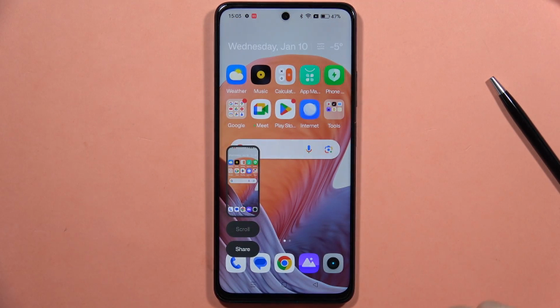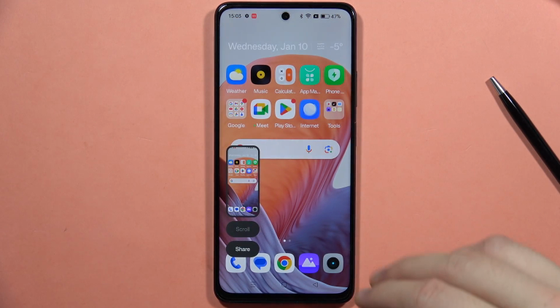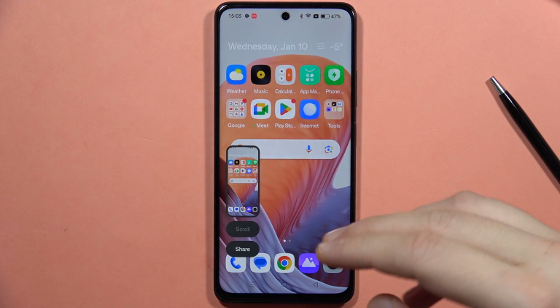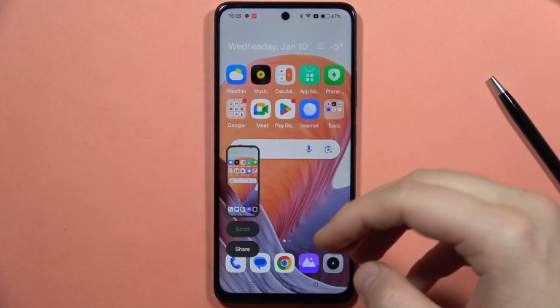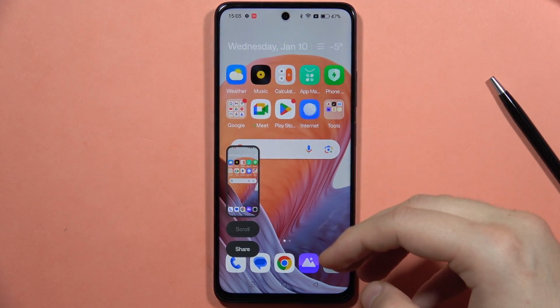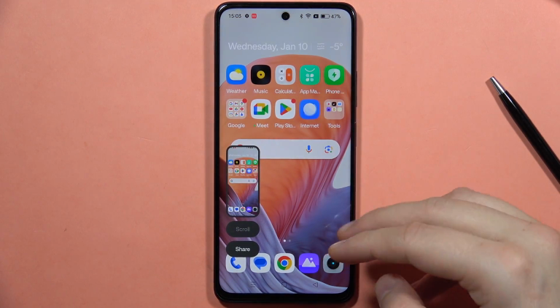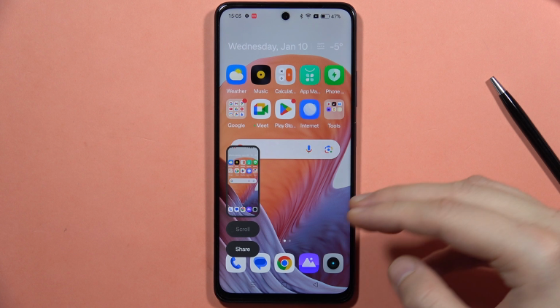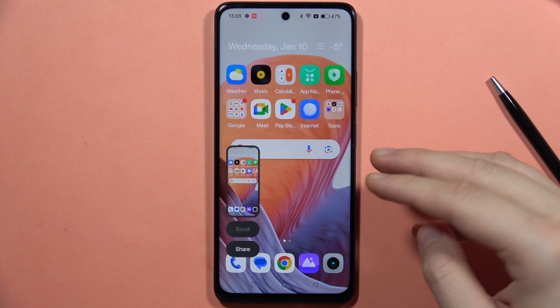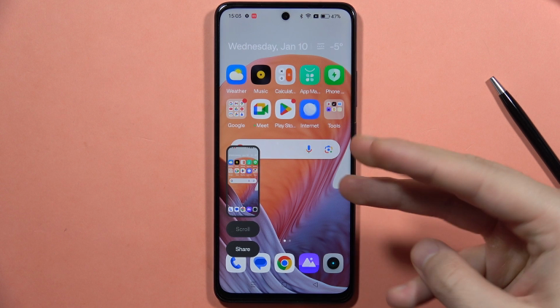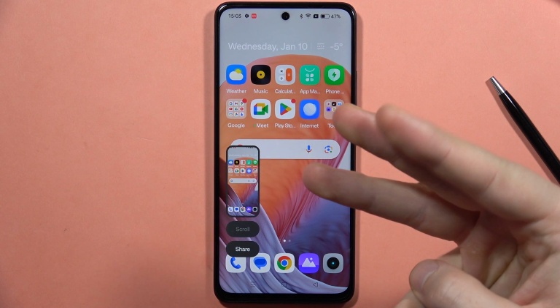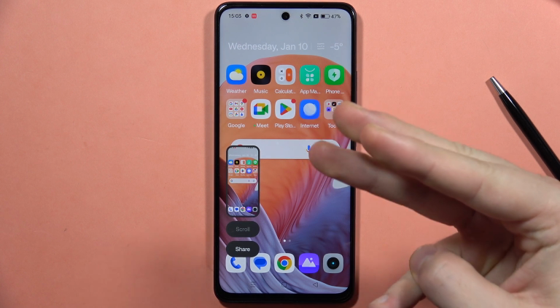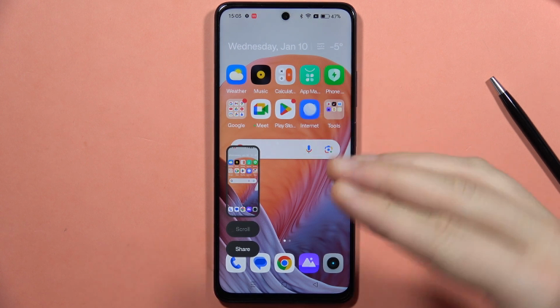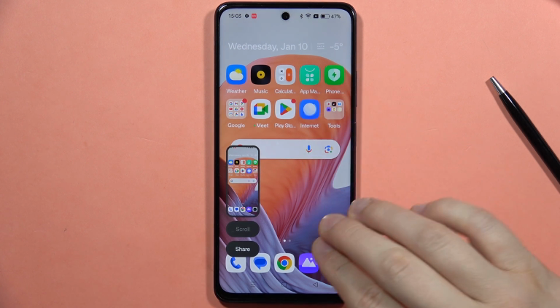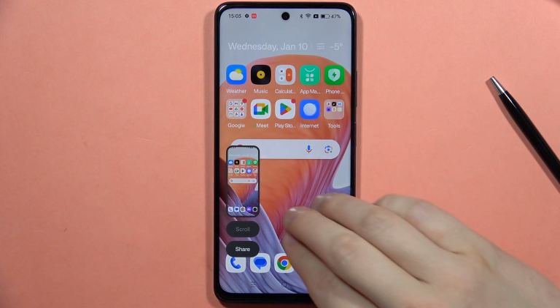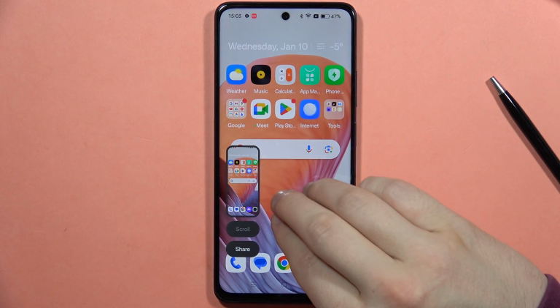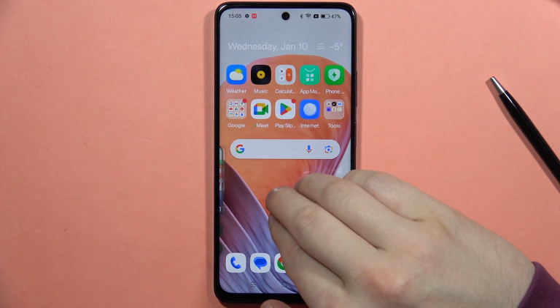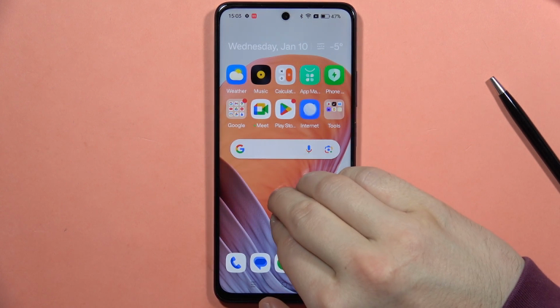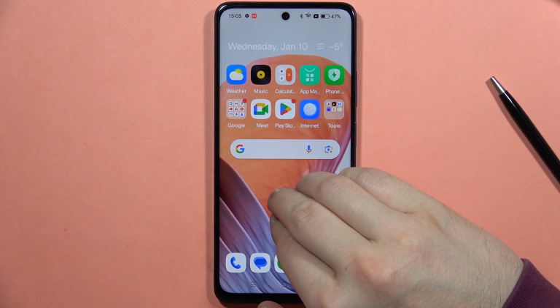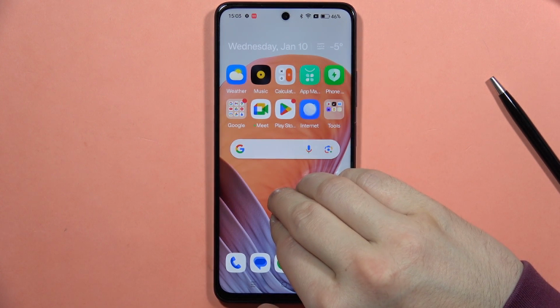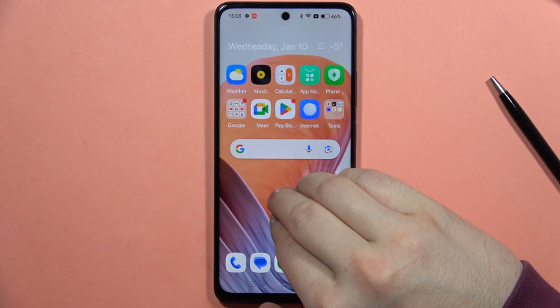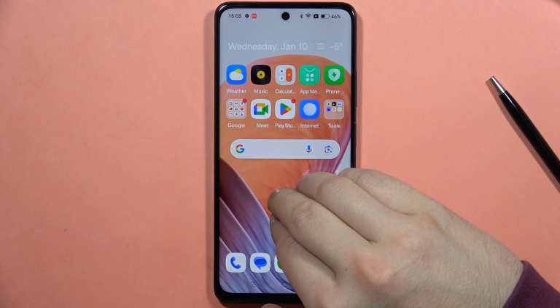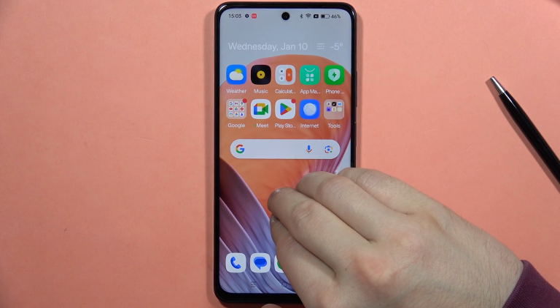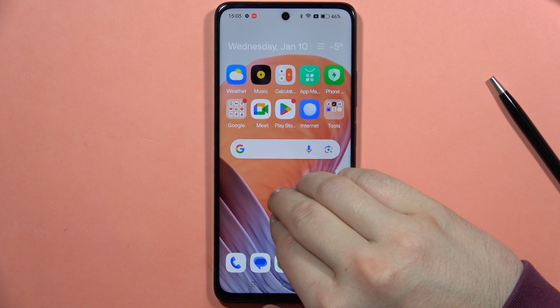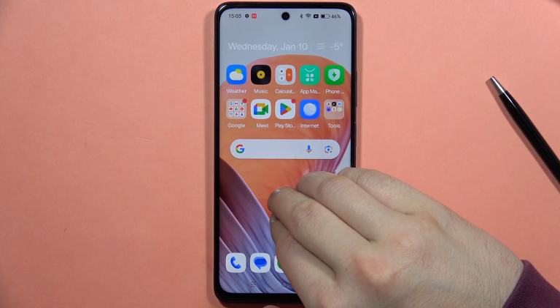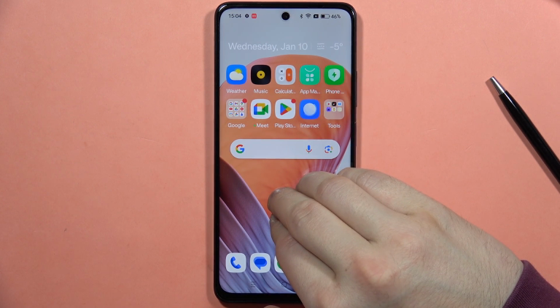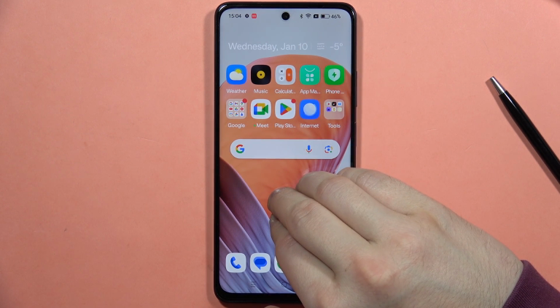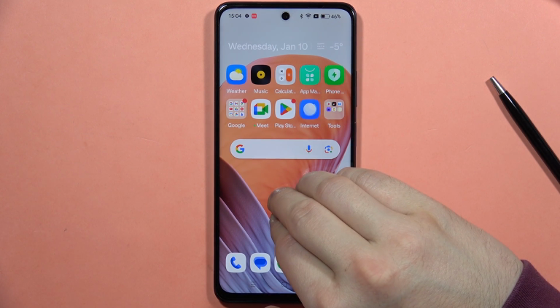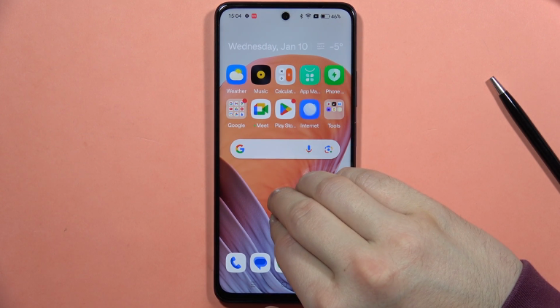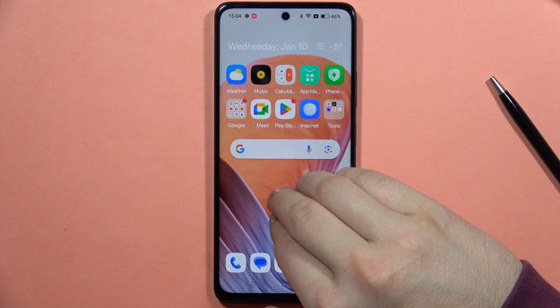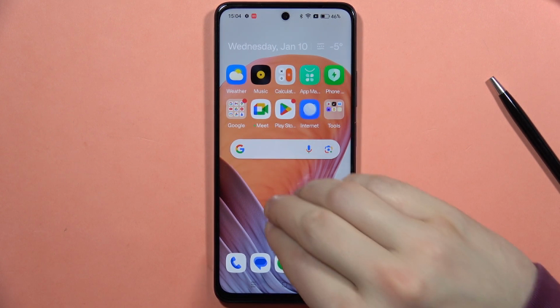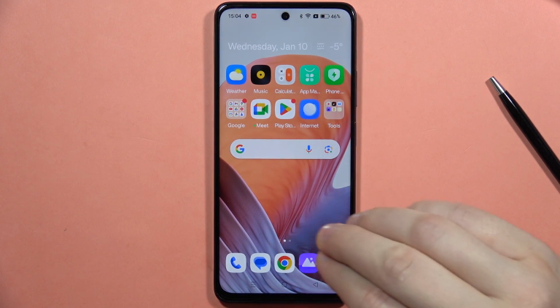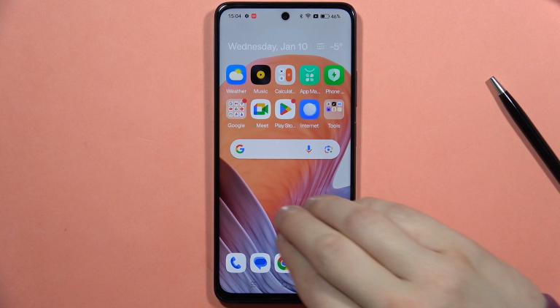Also, we've got another gesture. With three fingers, you have to hold the screen, and the screenshot will also be taken.